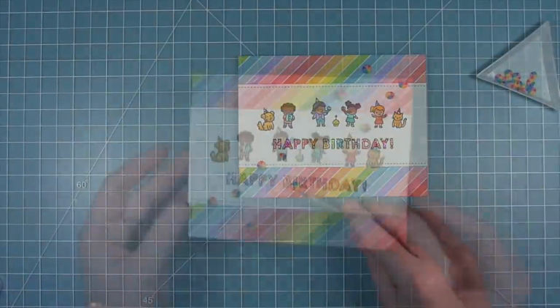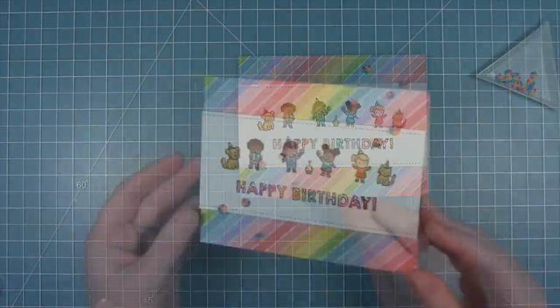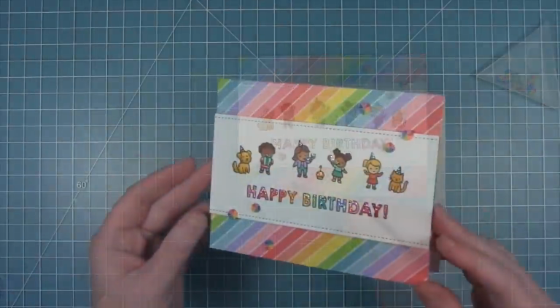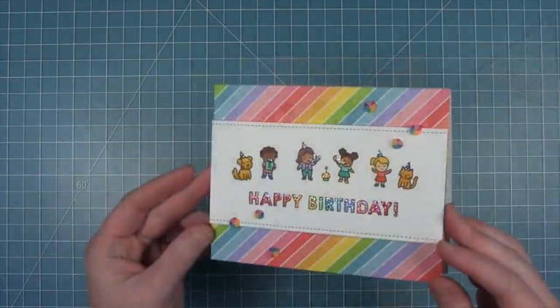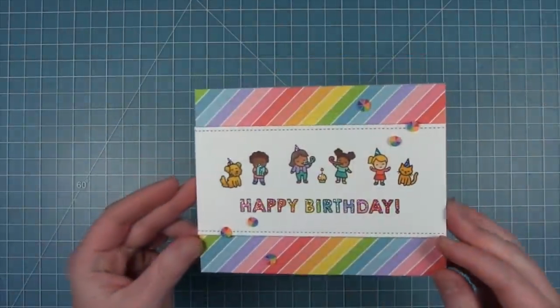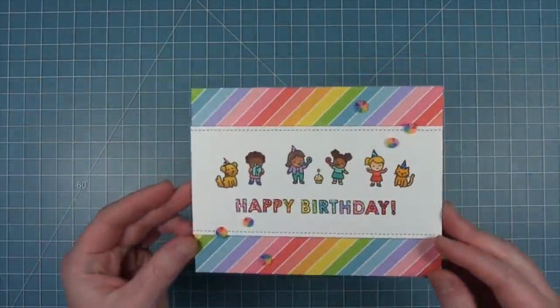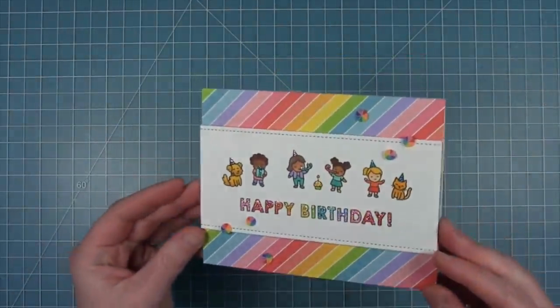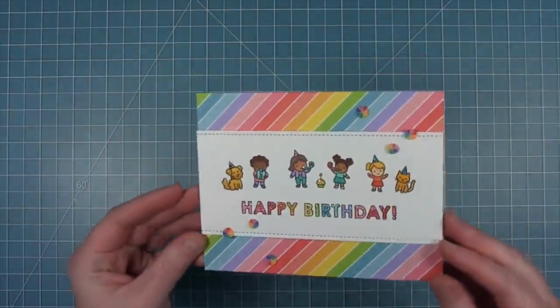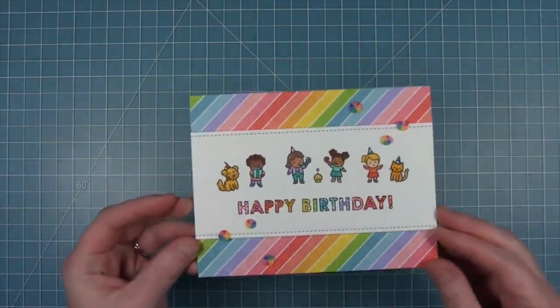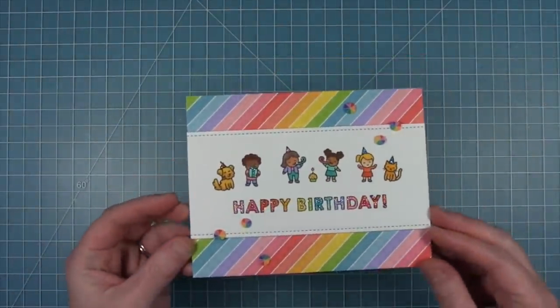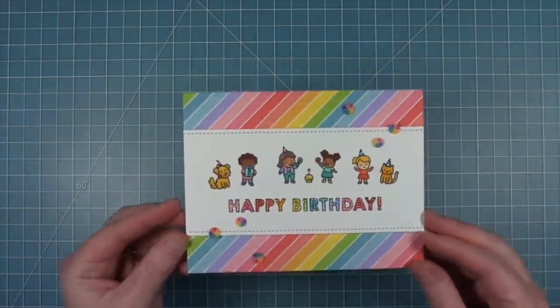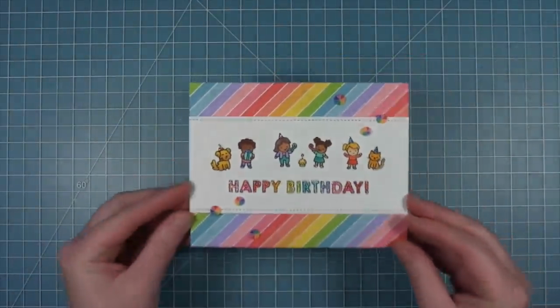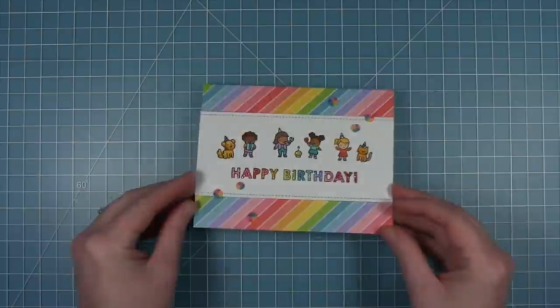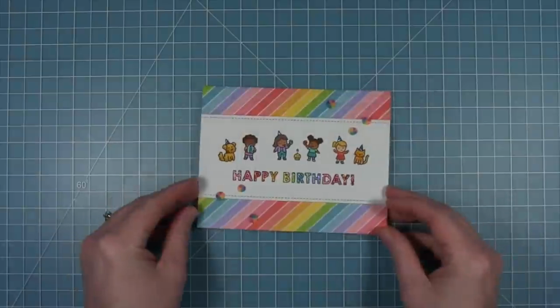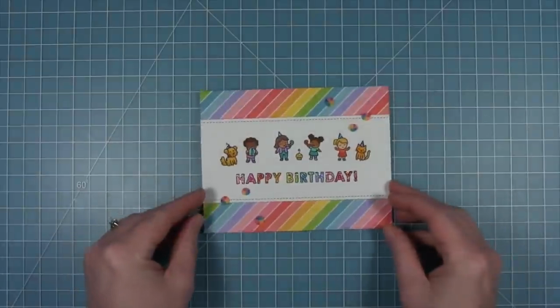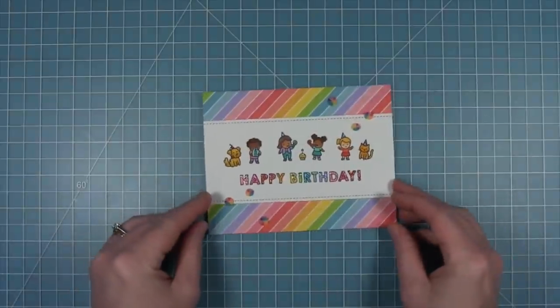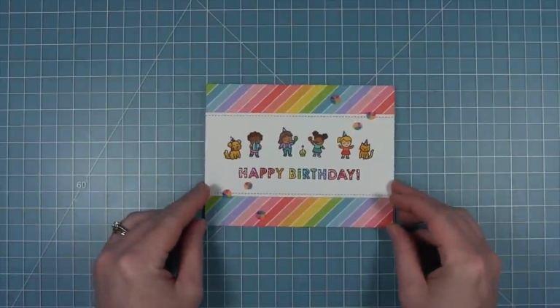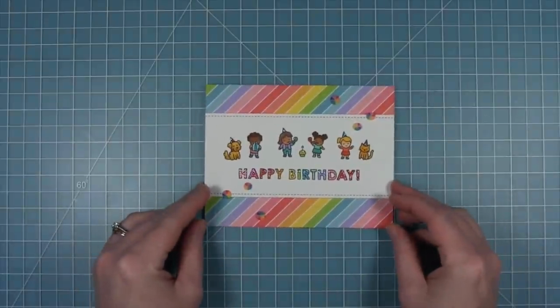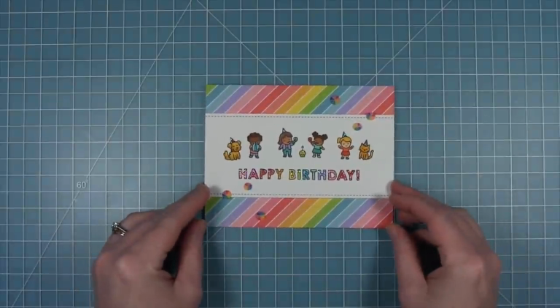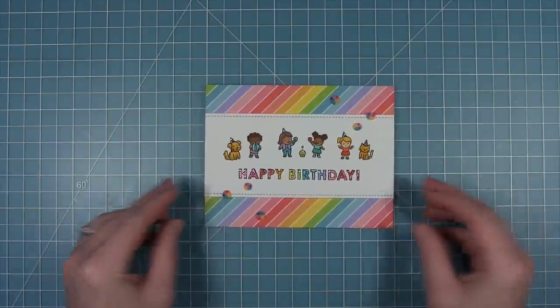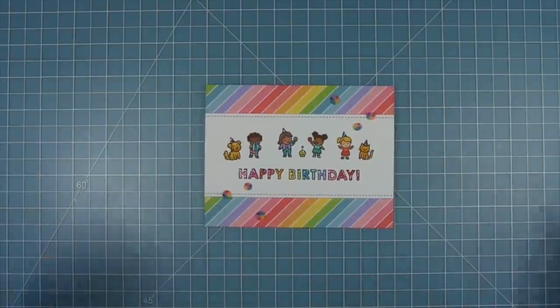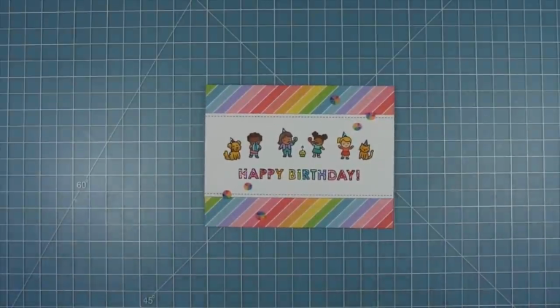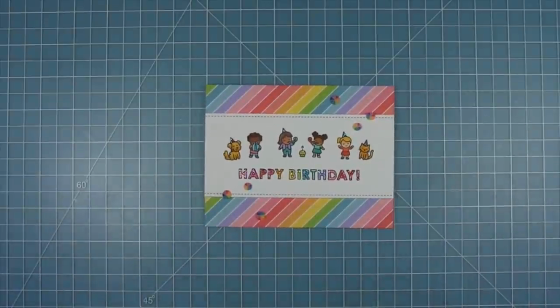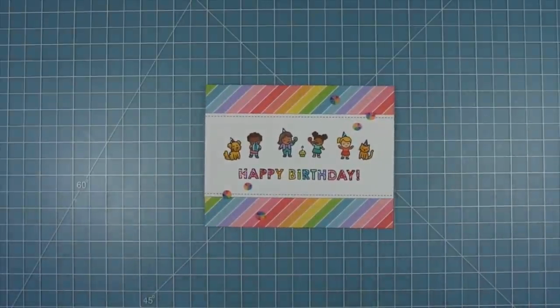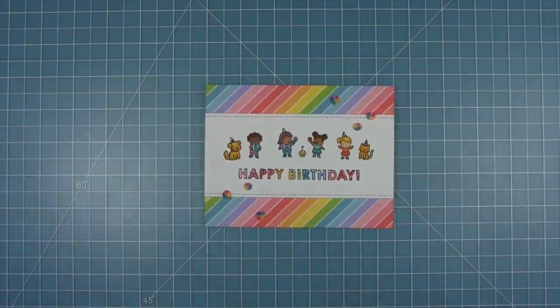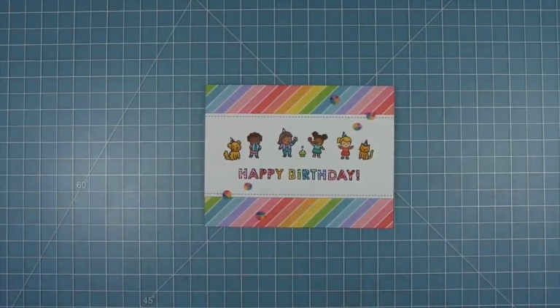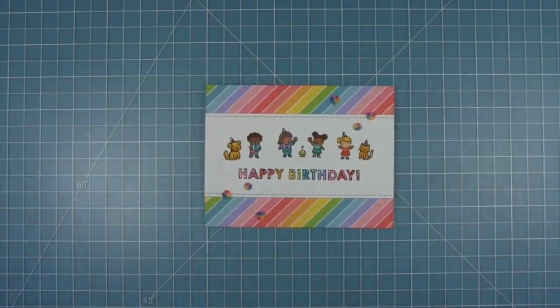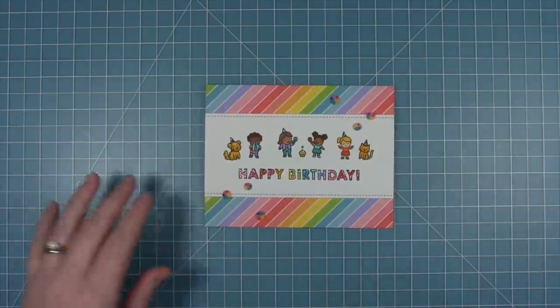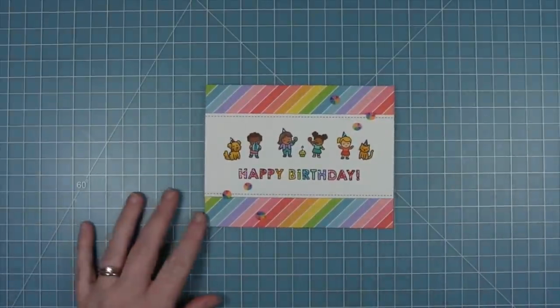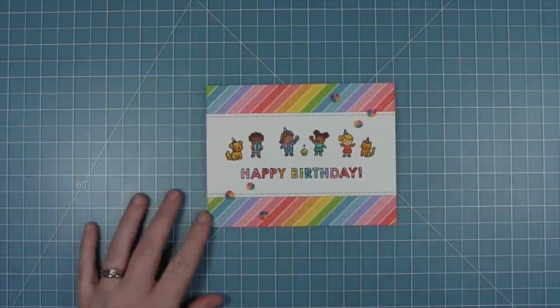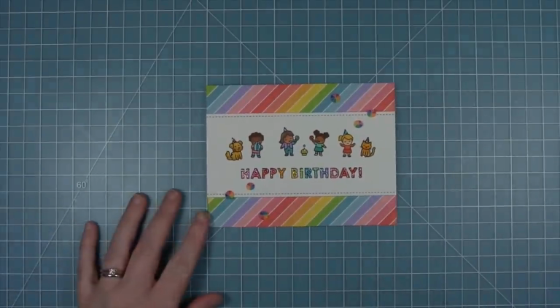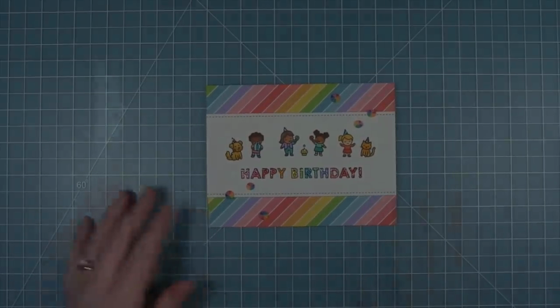And here is that finished card that you could just create a whole bunch of — just stamp a bunch of these in your MISTI.